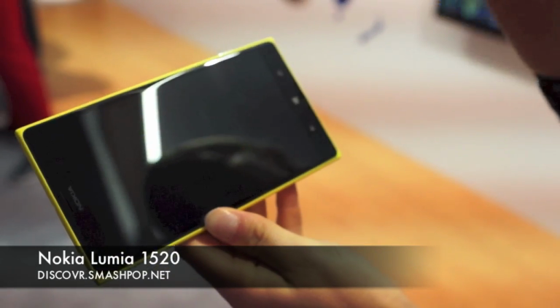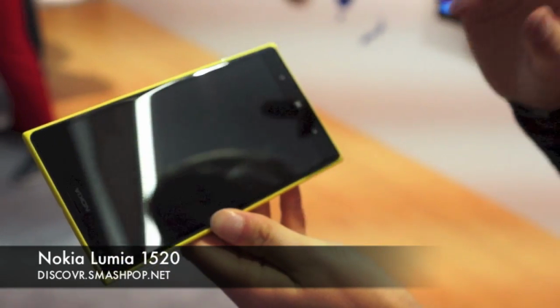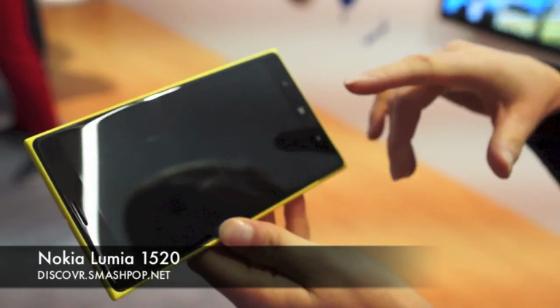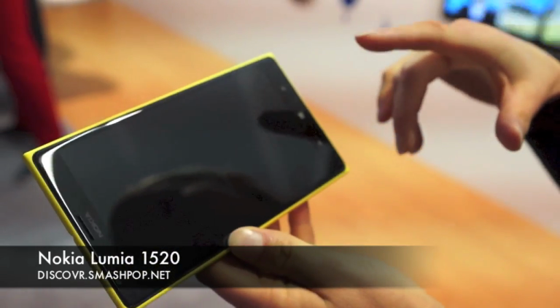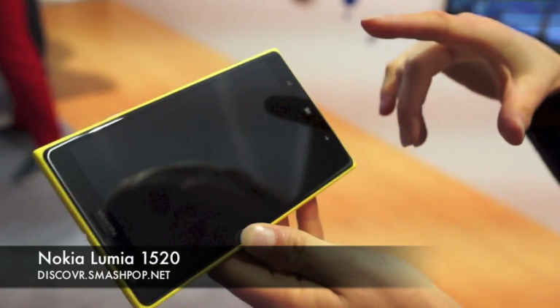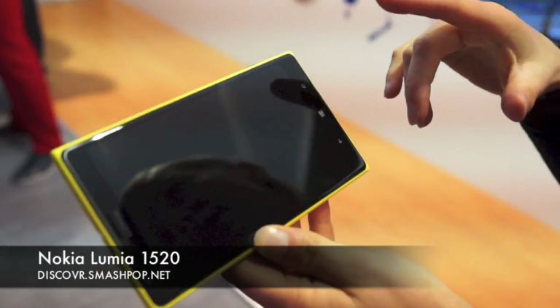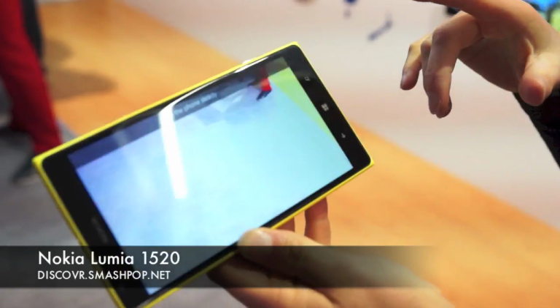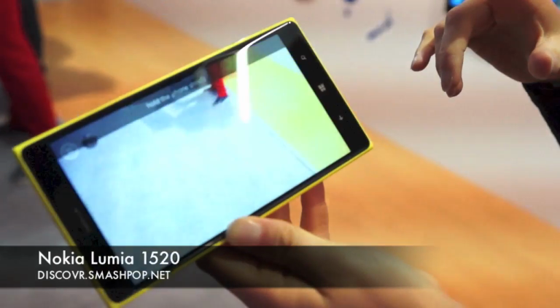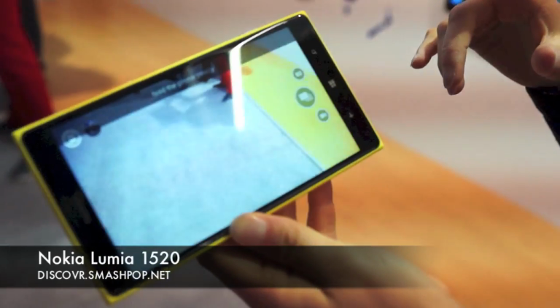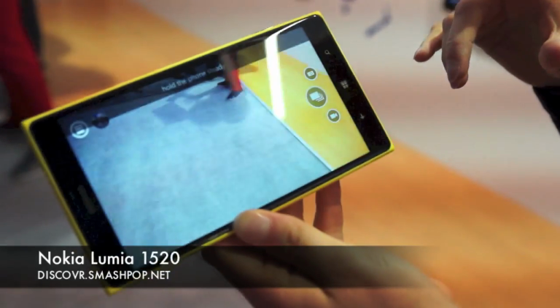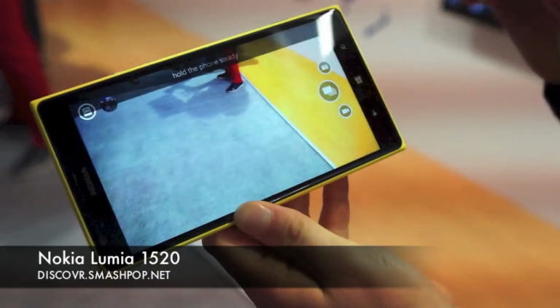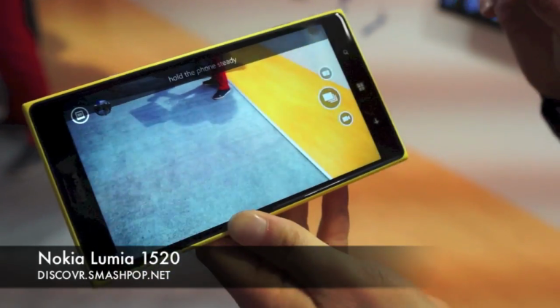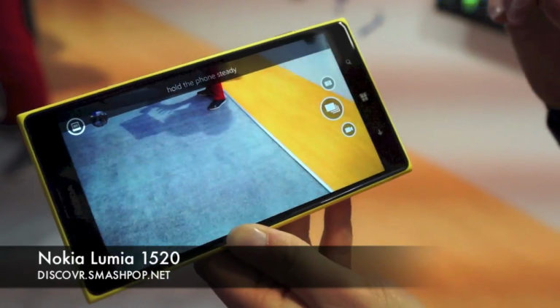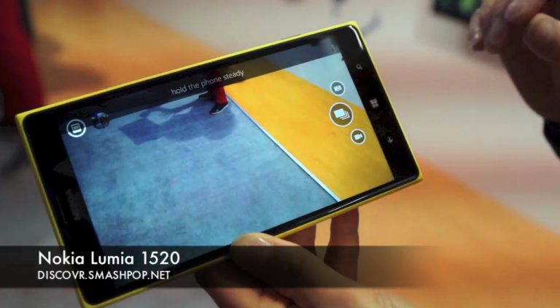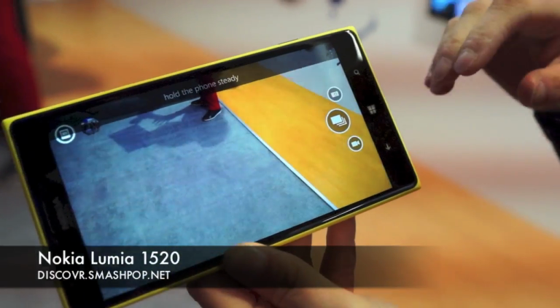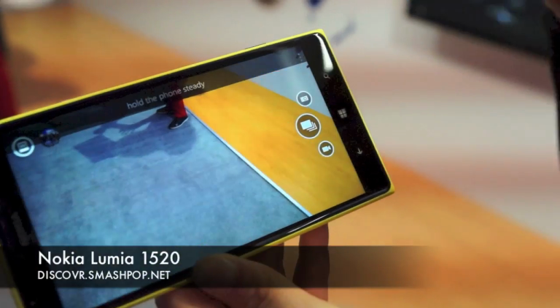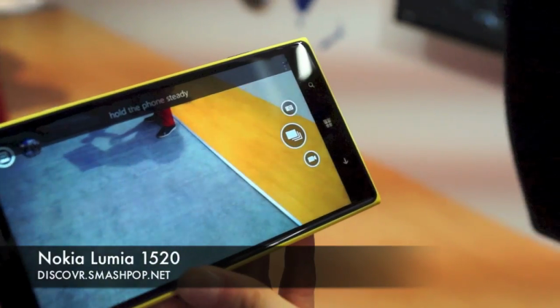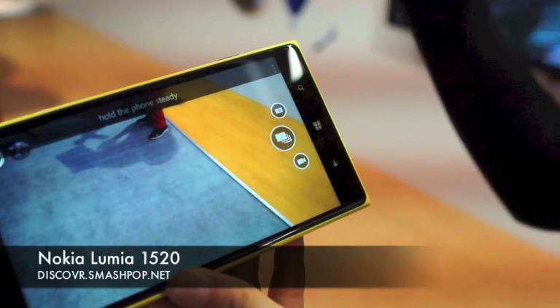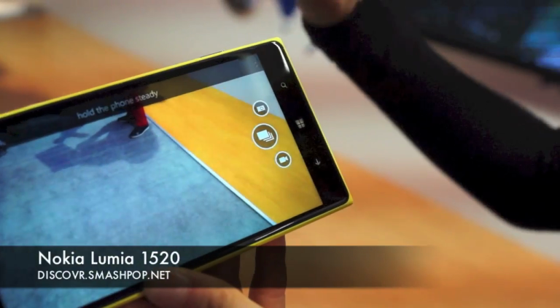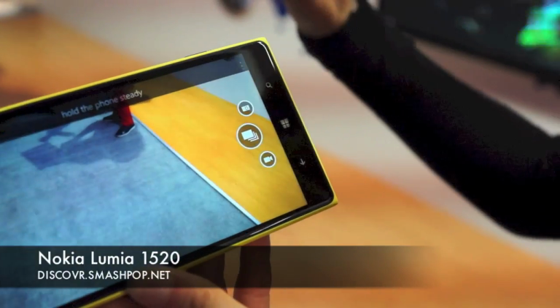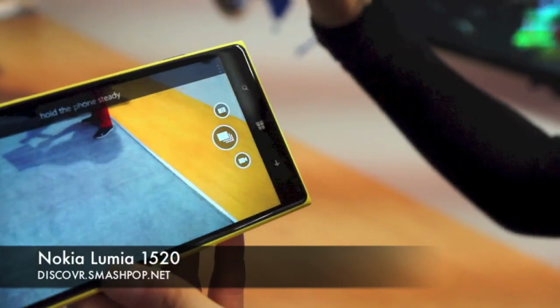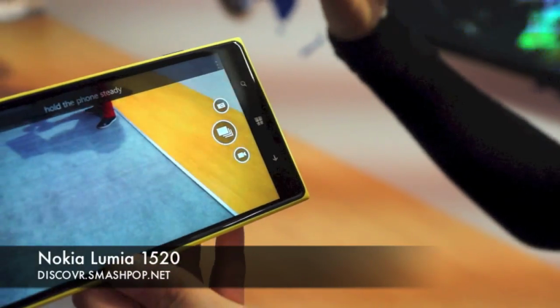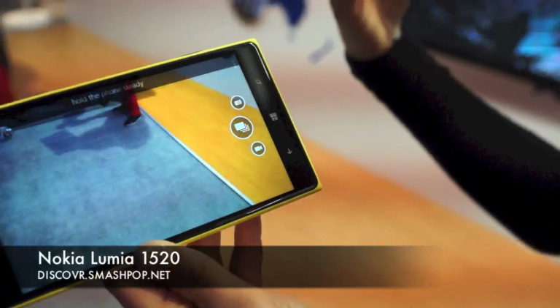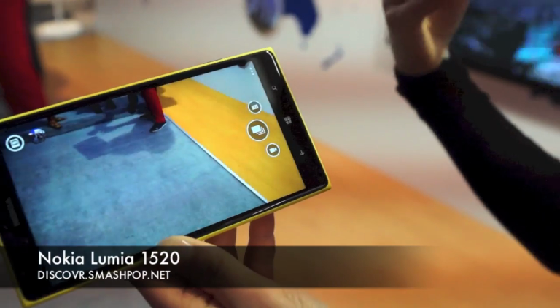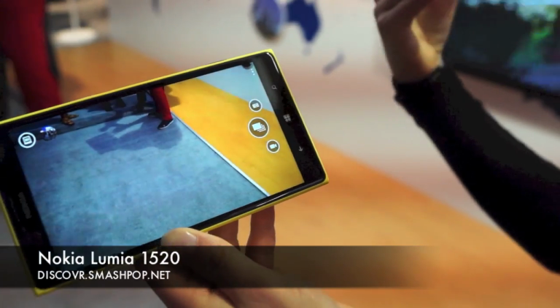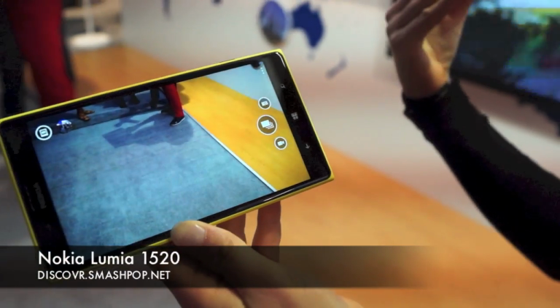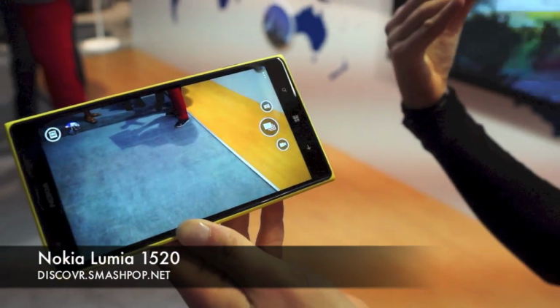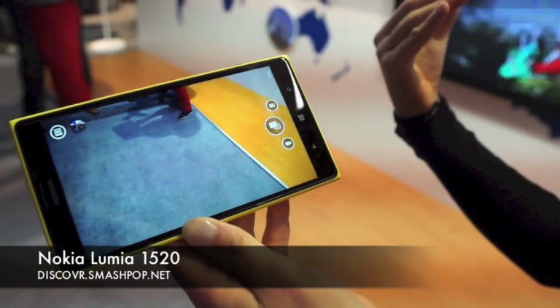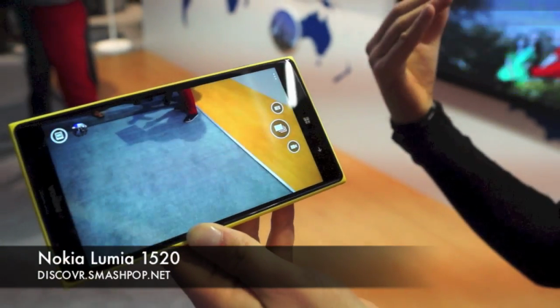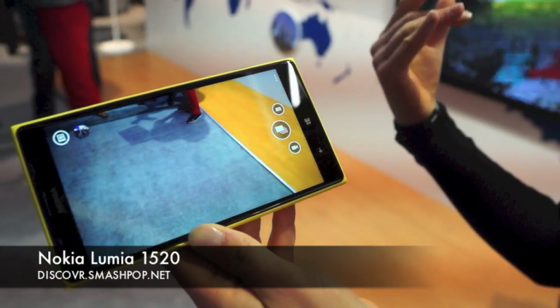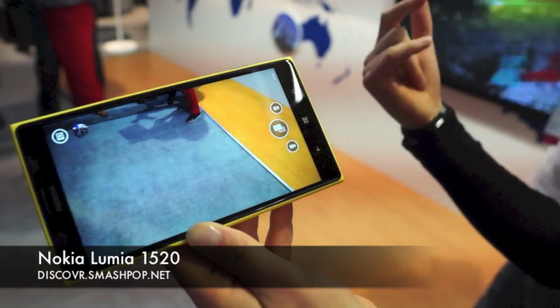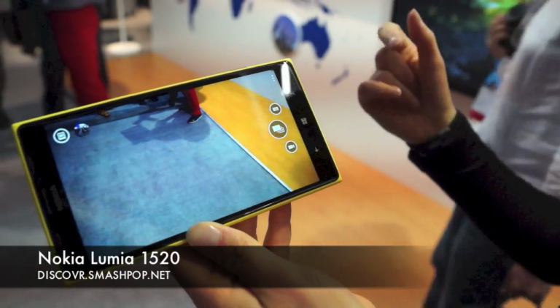And when you take an image and save it, it will become part of the Storyteller as well.